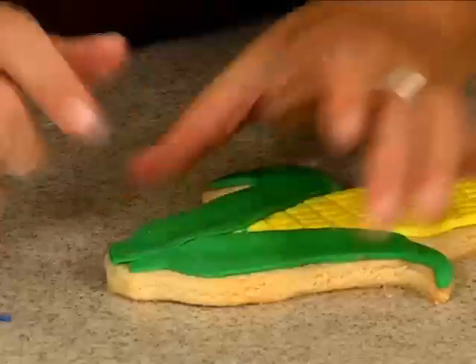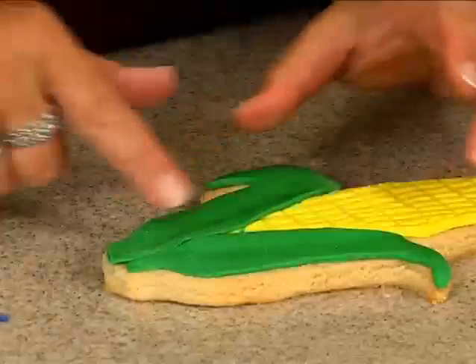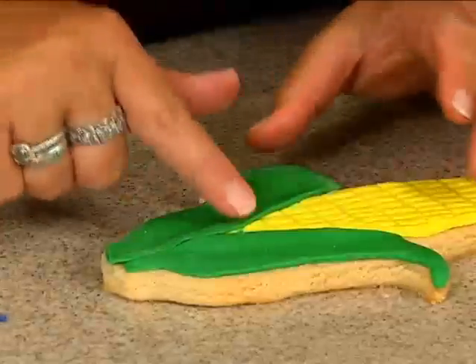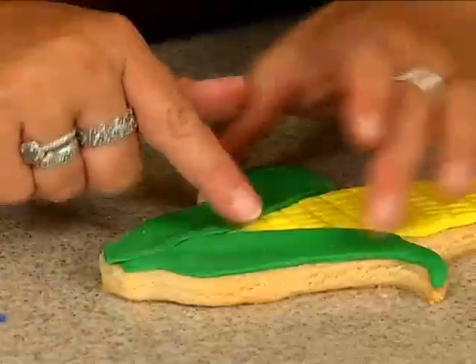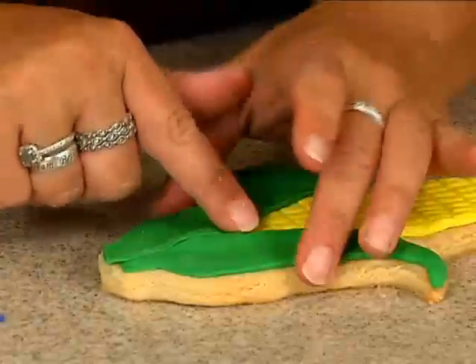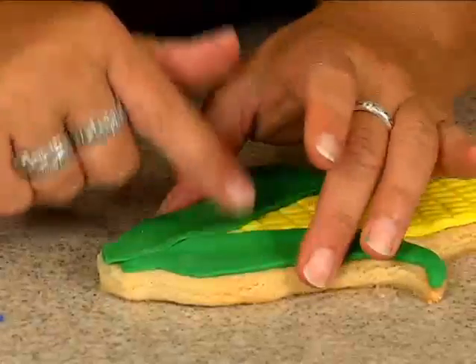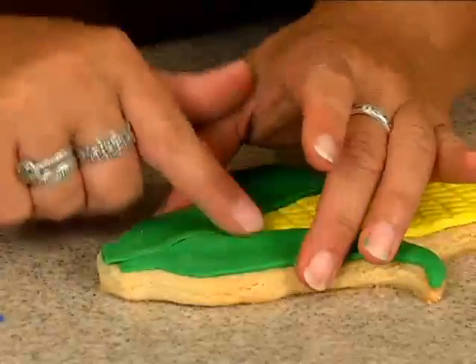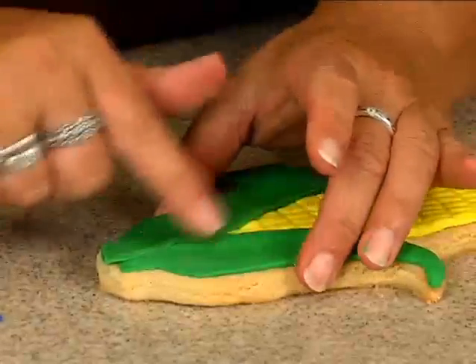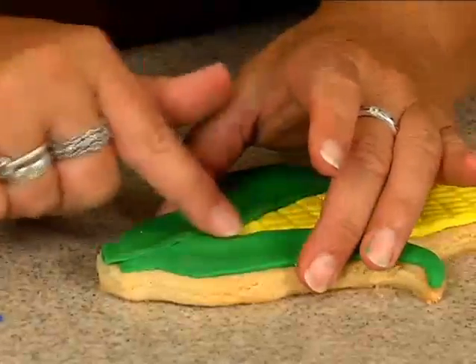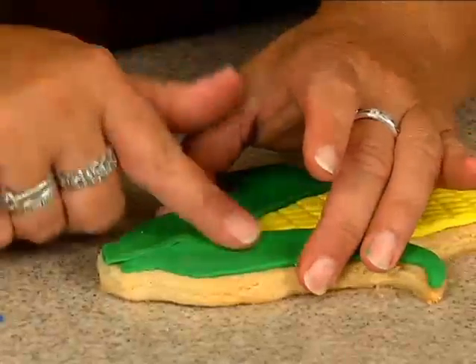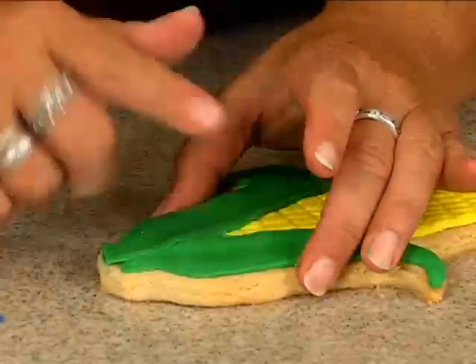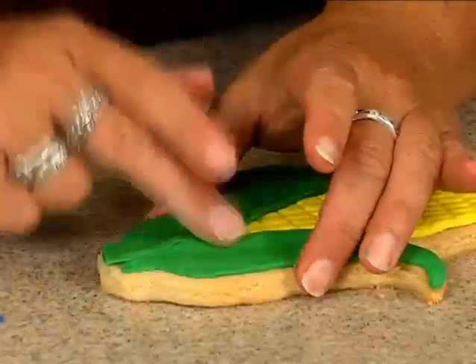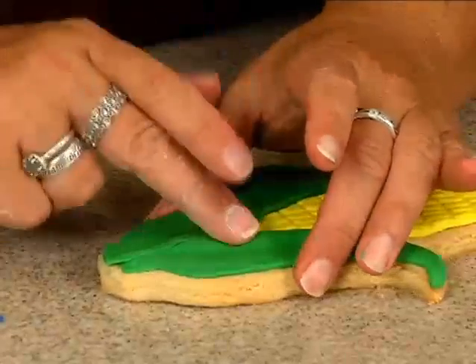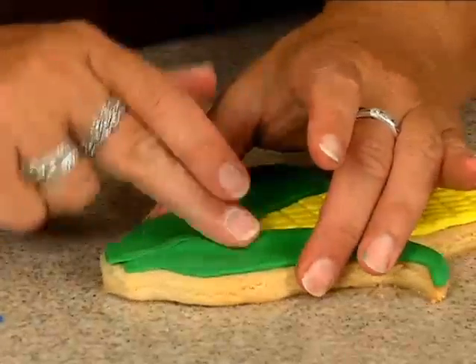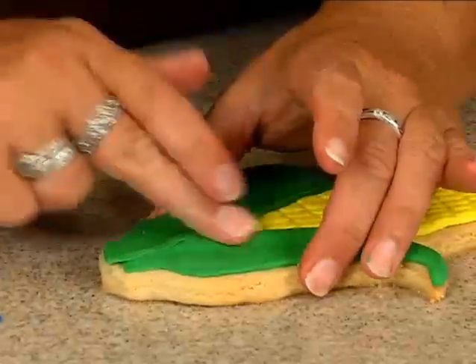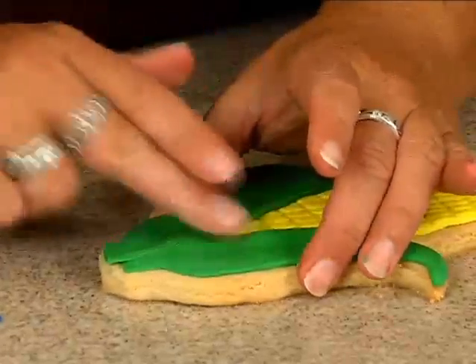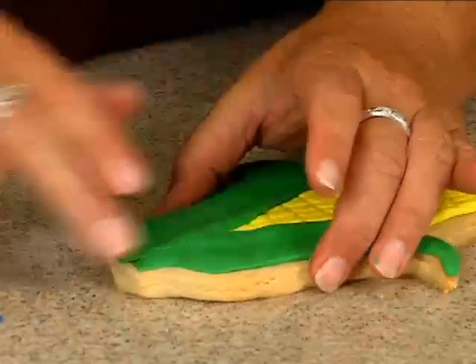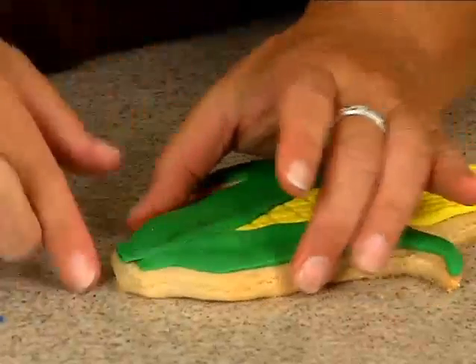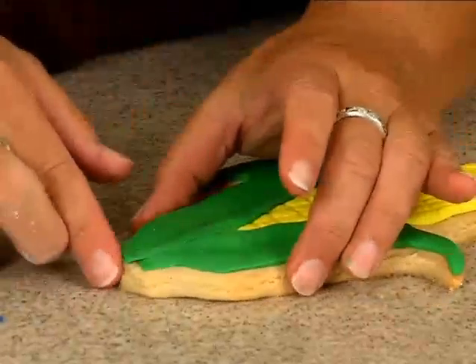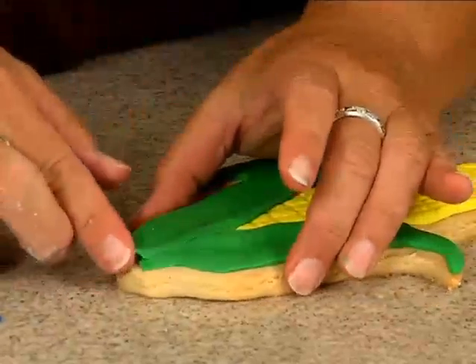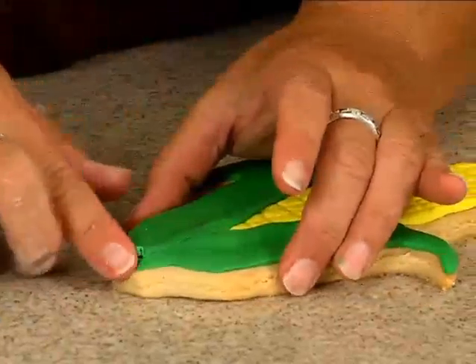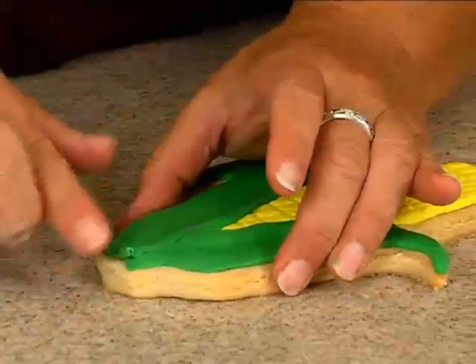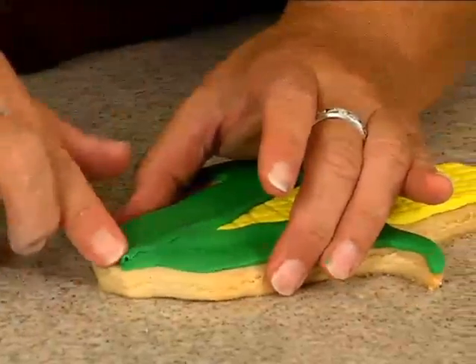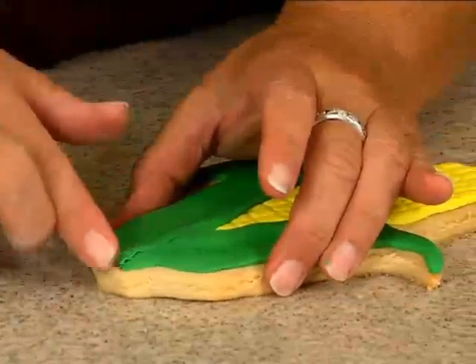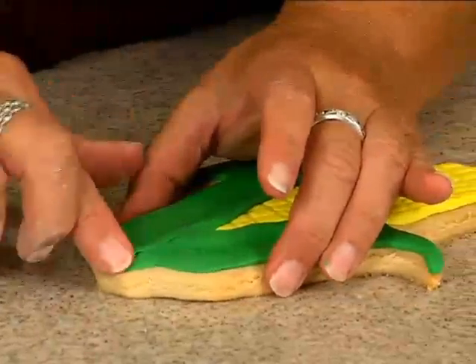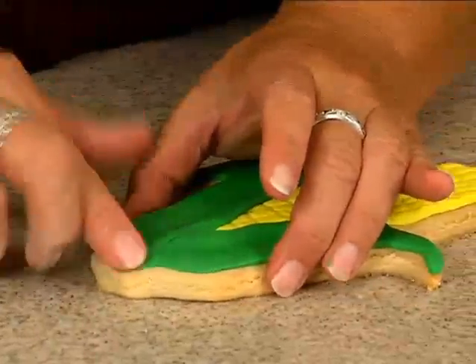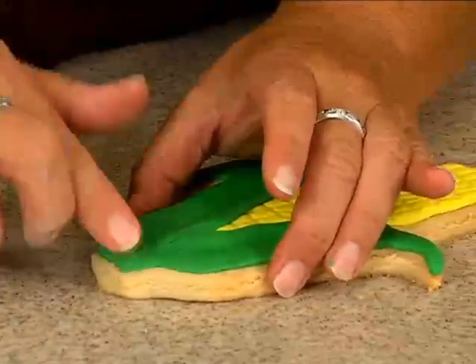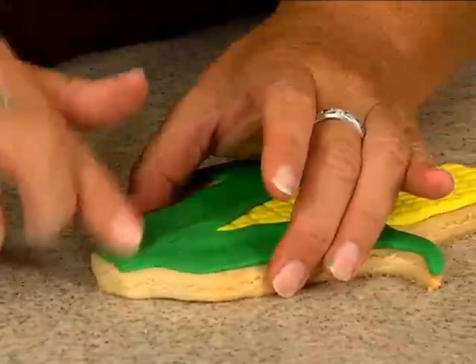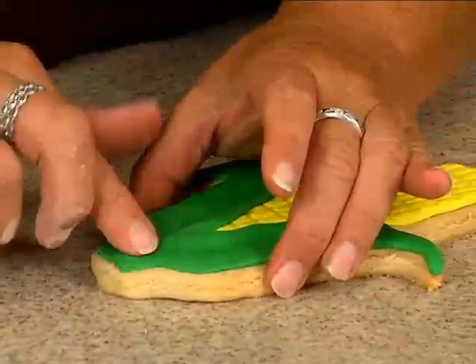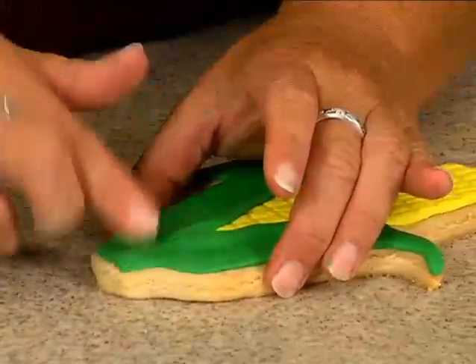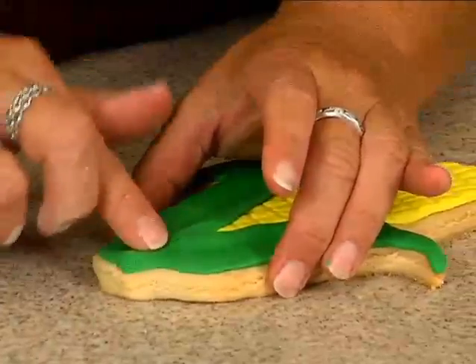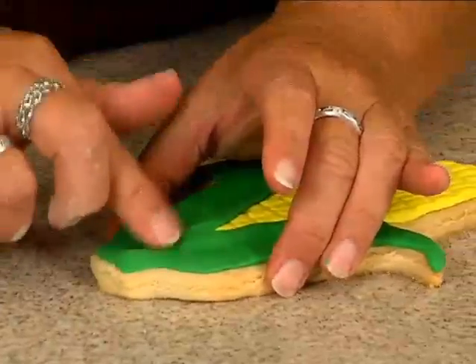I just nicked it with my finger there, so just kind of push that back, smooth that out, and straighten this up here at the bottom.